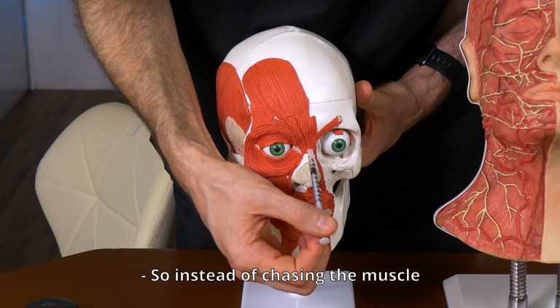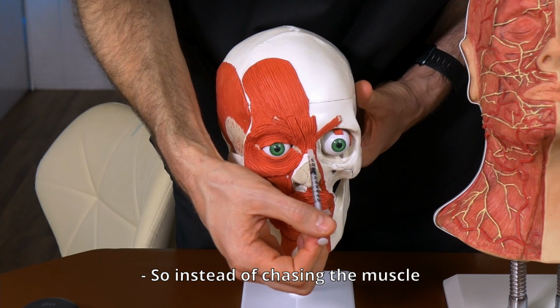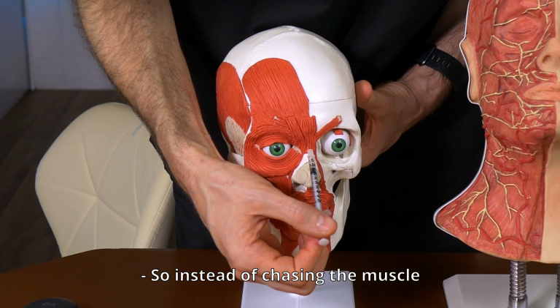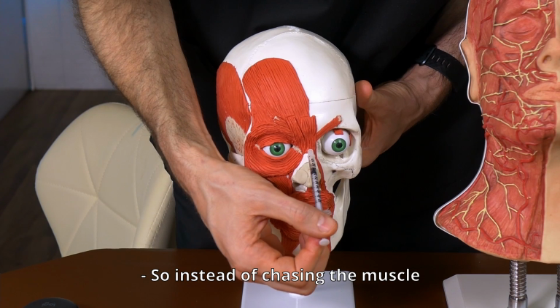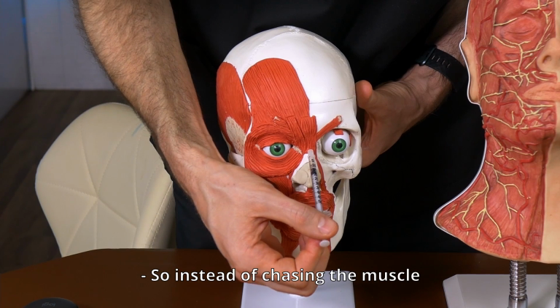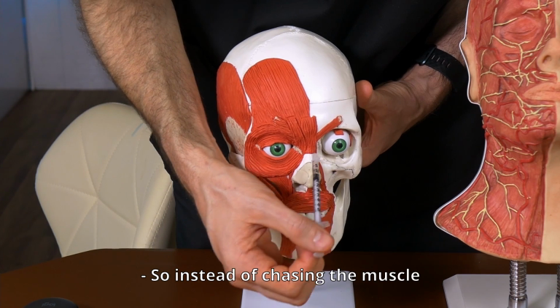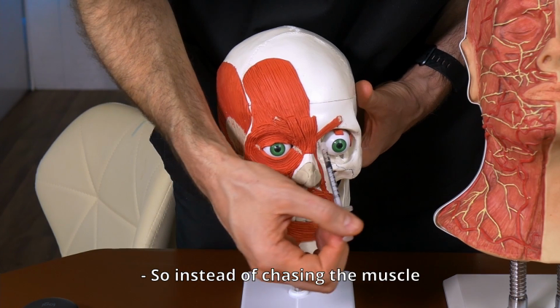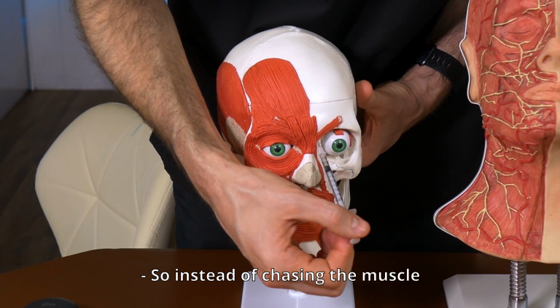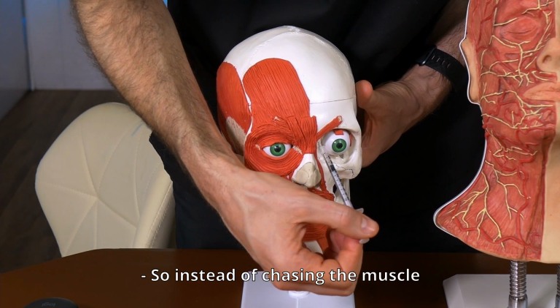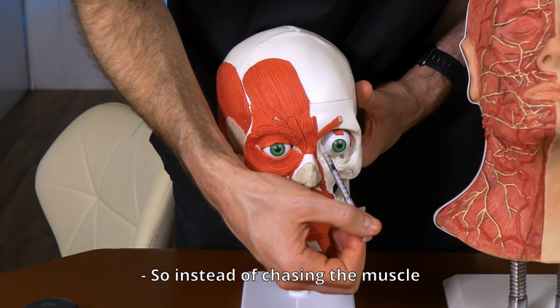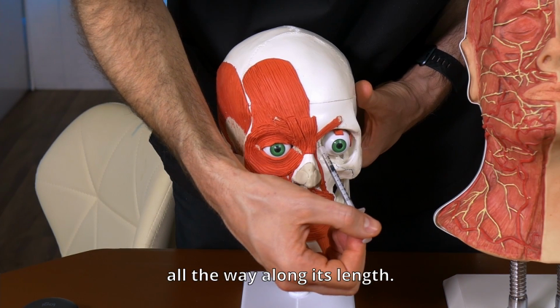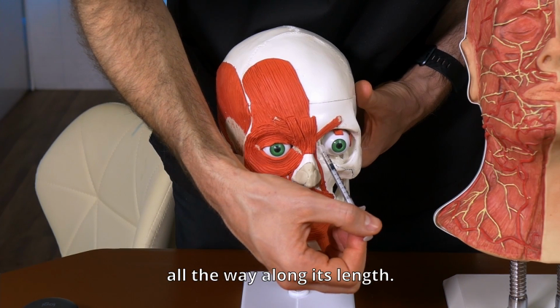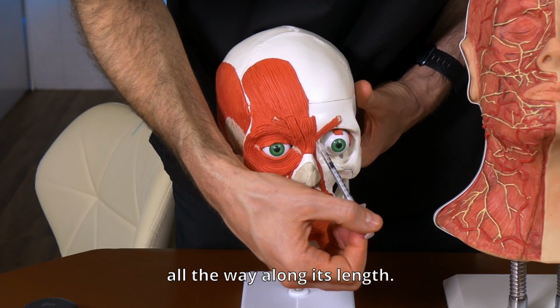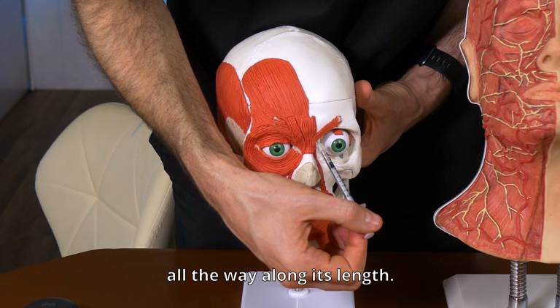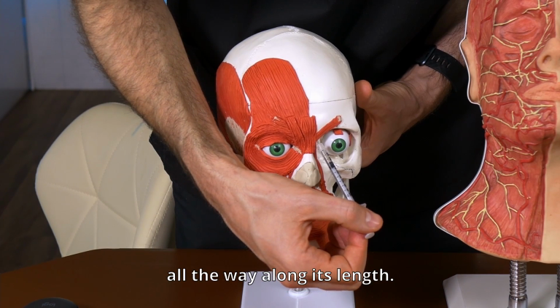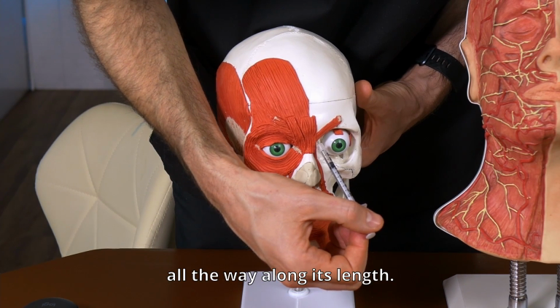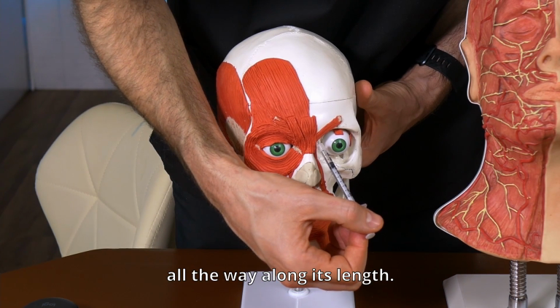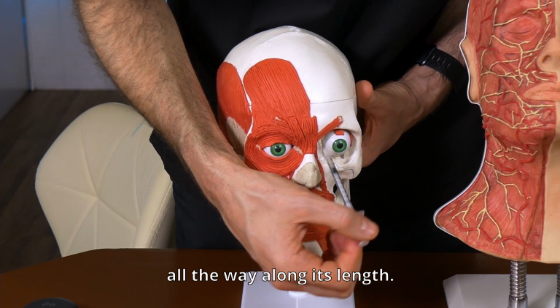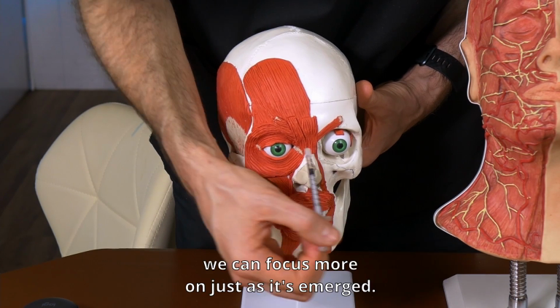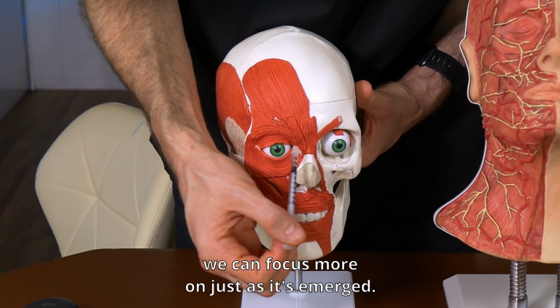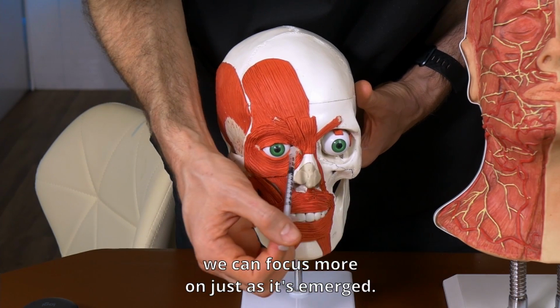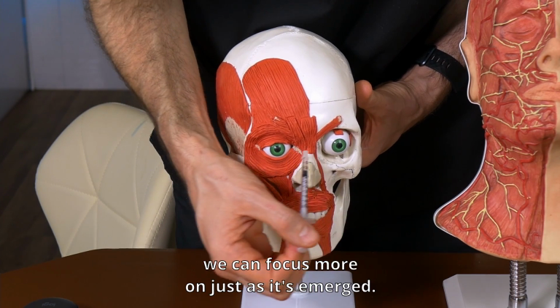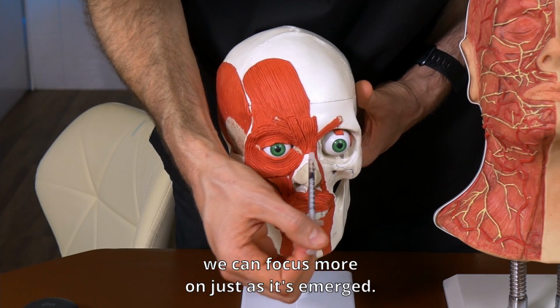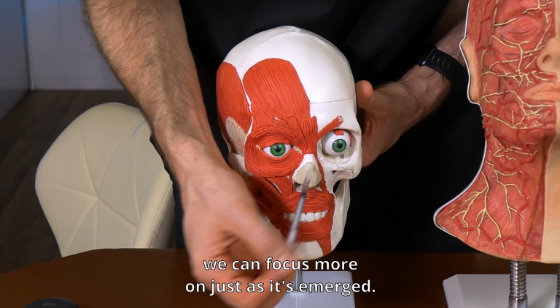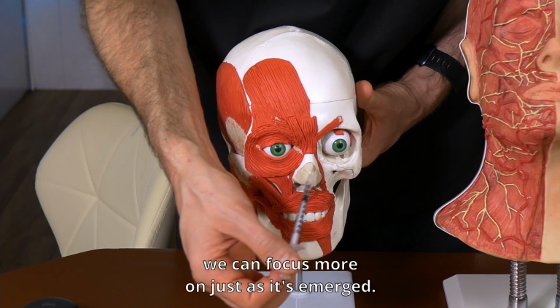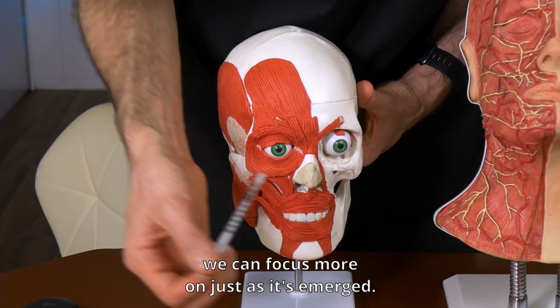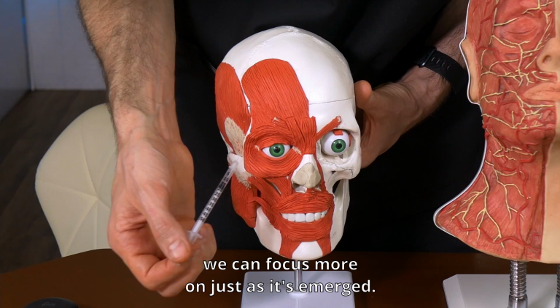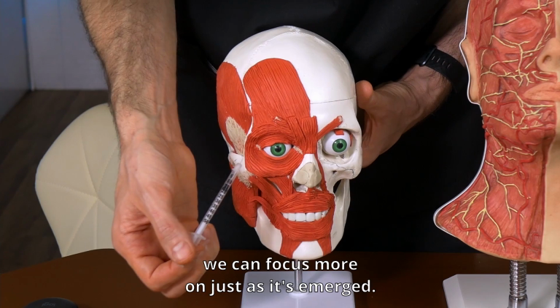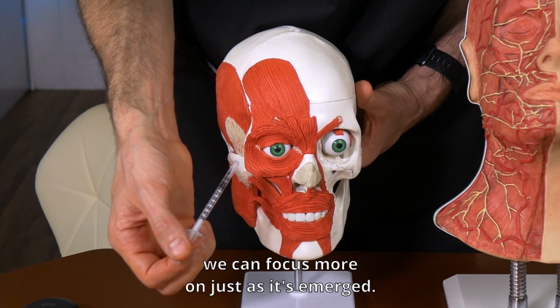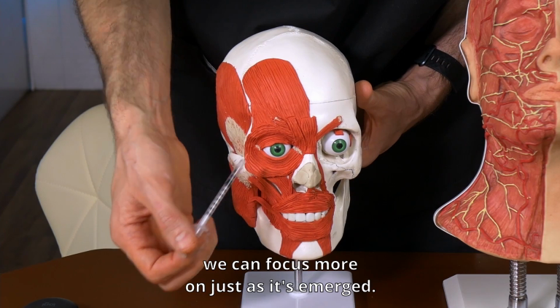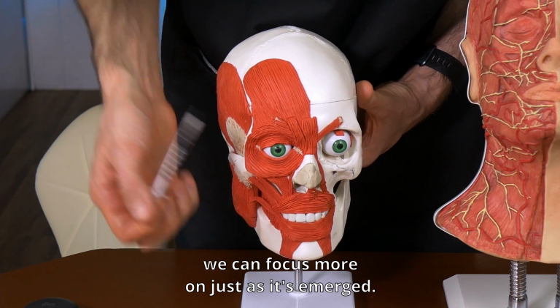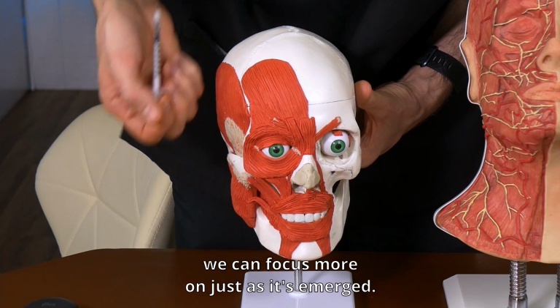So instead of chasing the muscle all the way along its length, we can focus more on just as it's emerged.